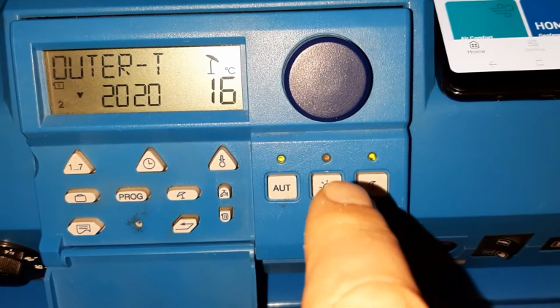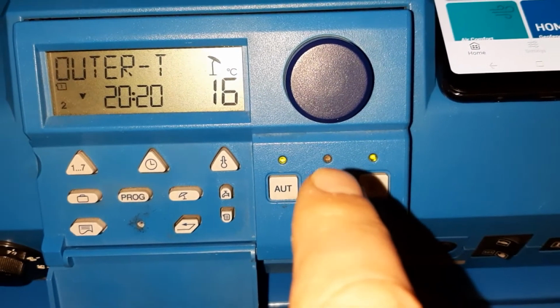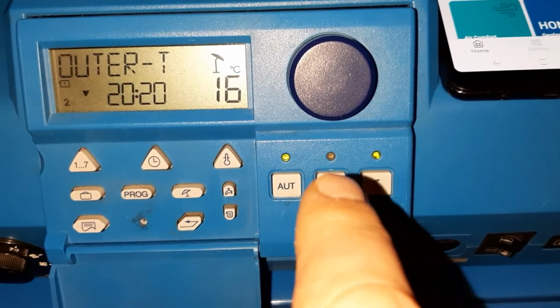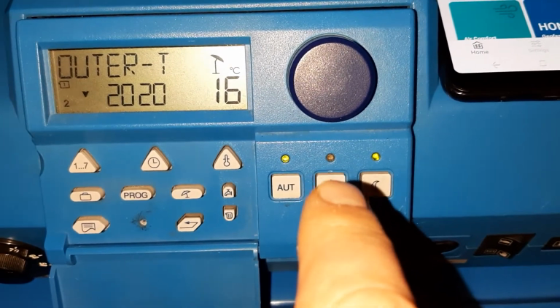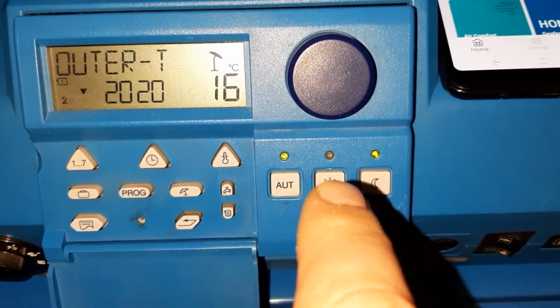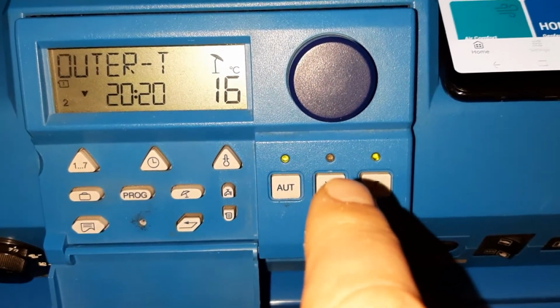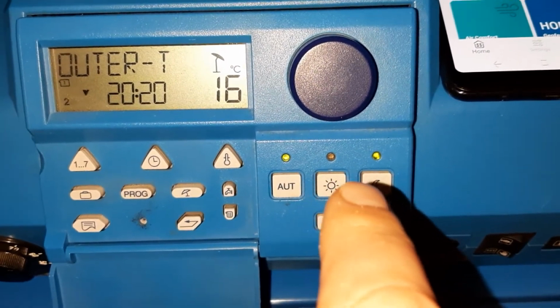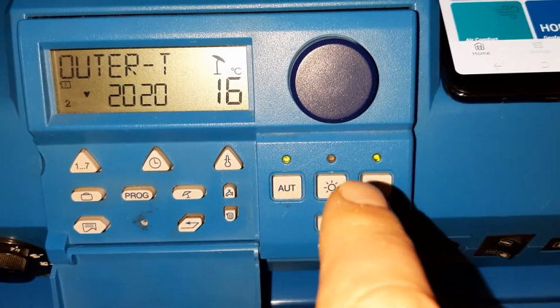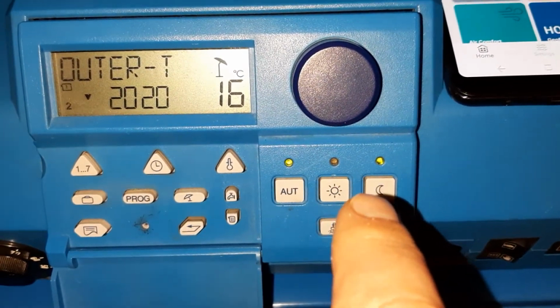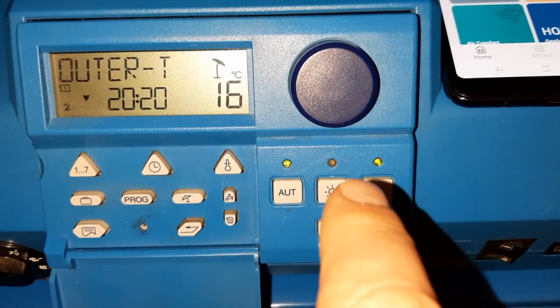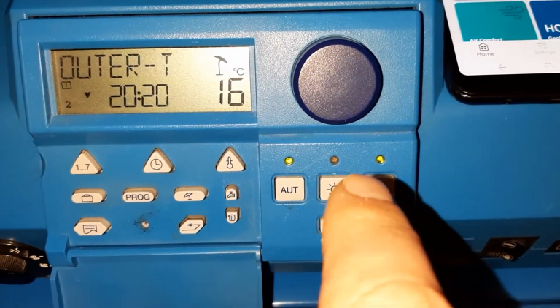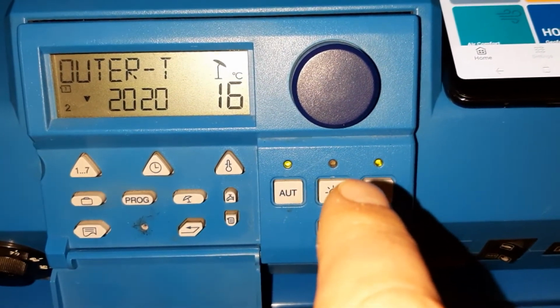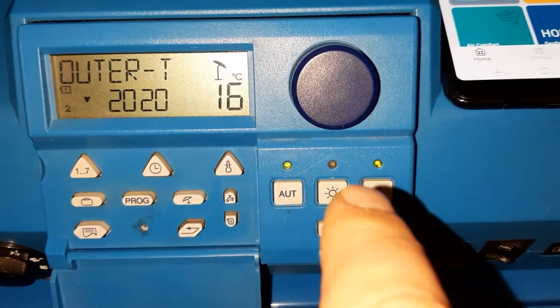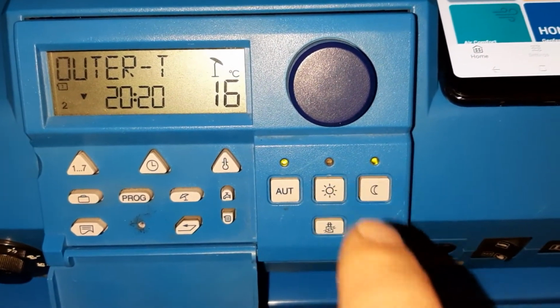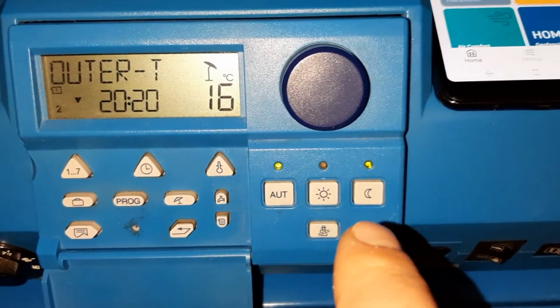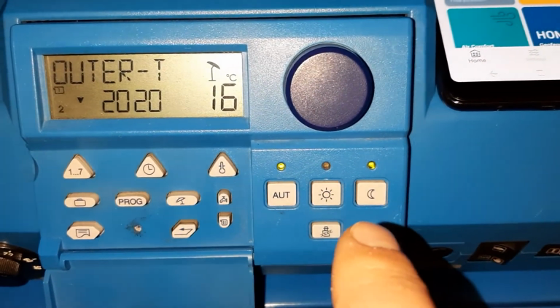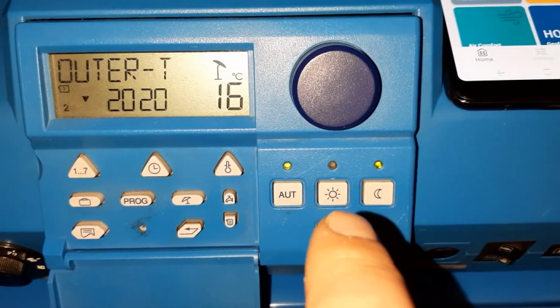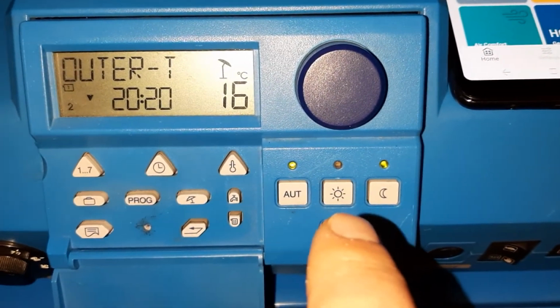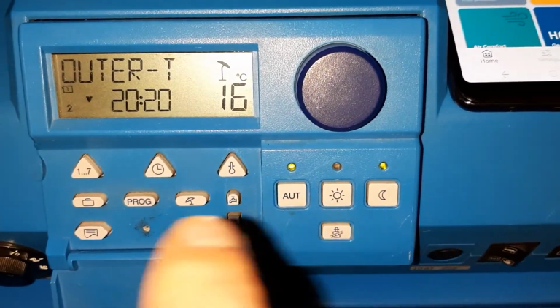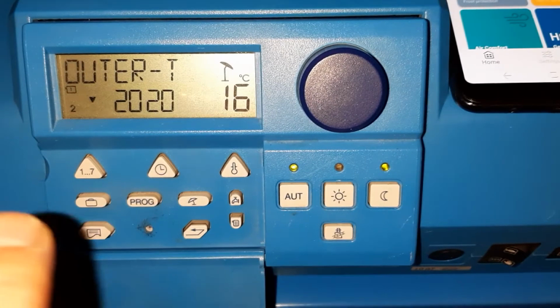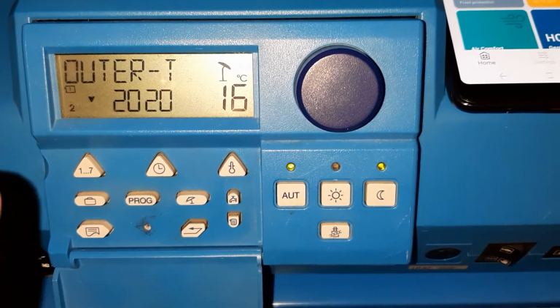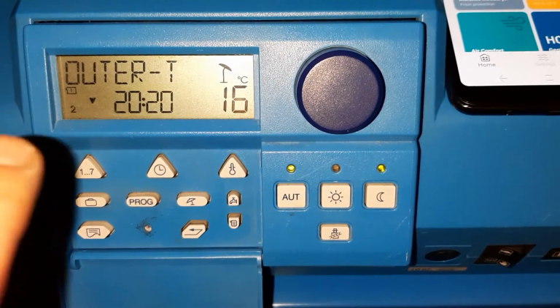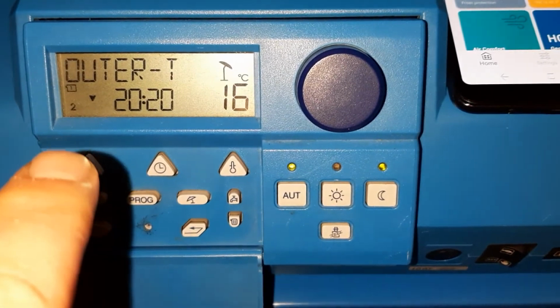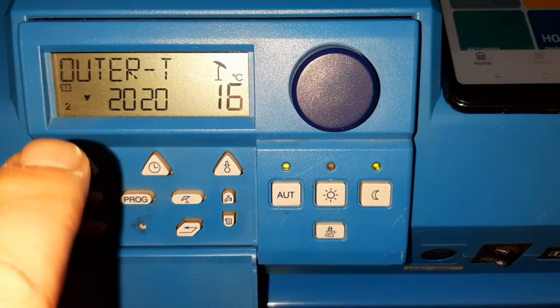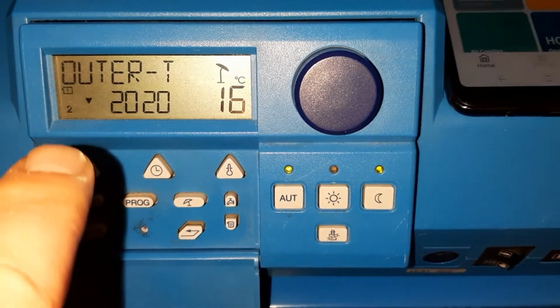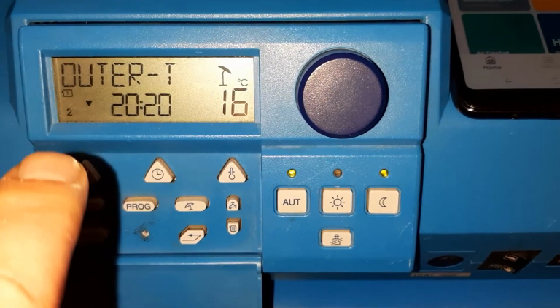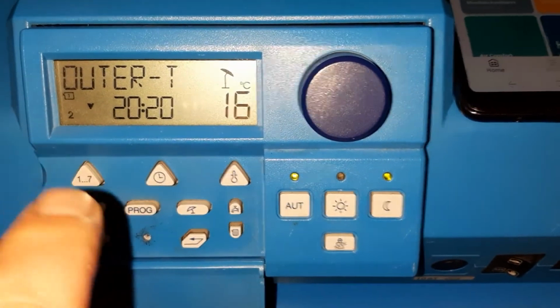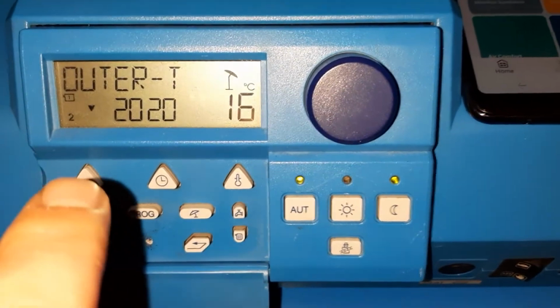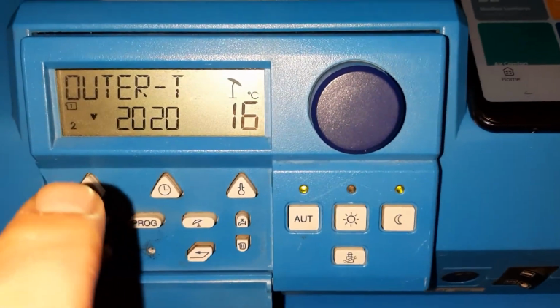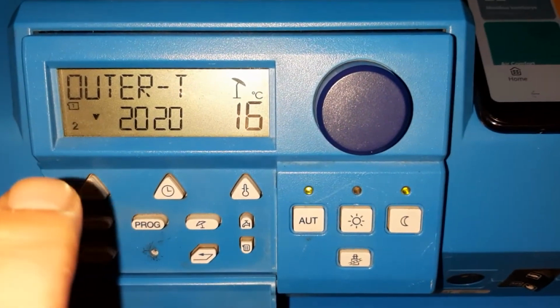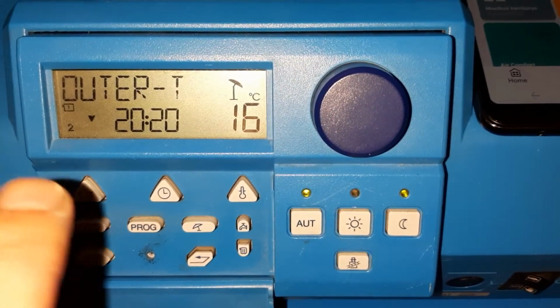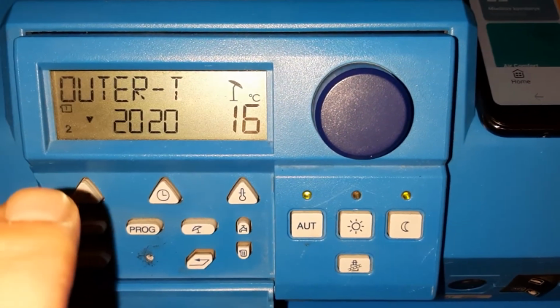Only now the boiler is switched off, to the night mode. And the circuit will be off in around two minutes.